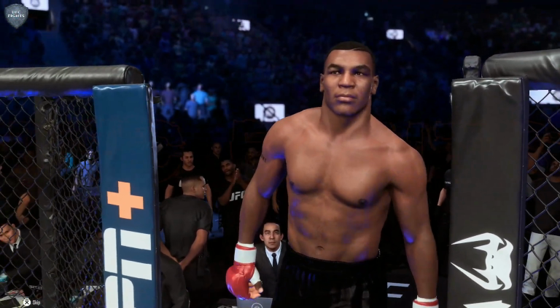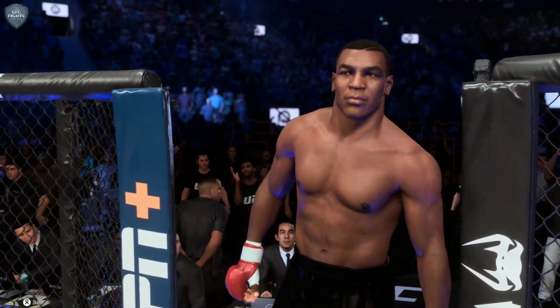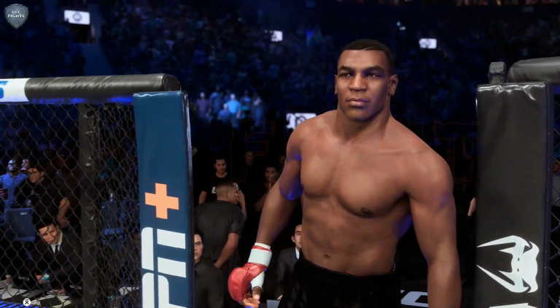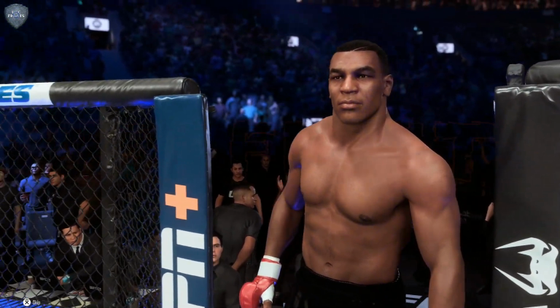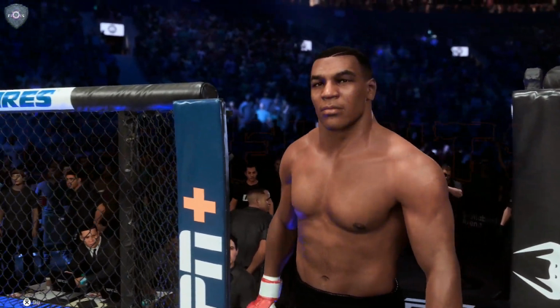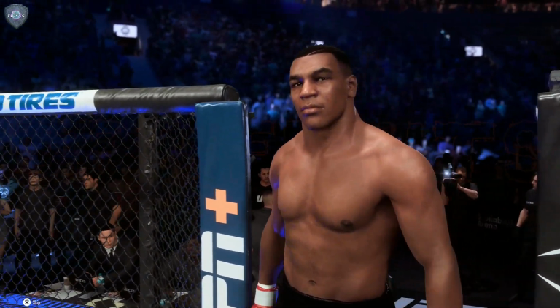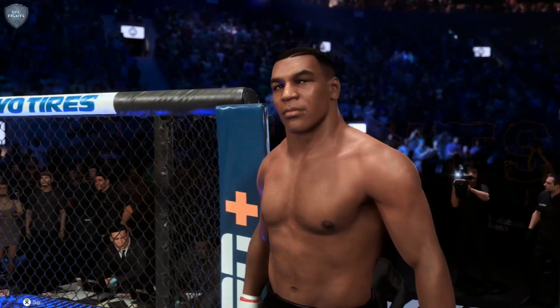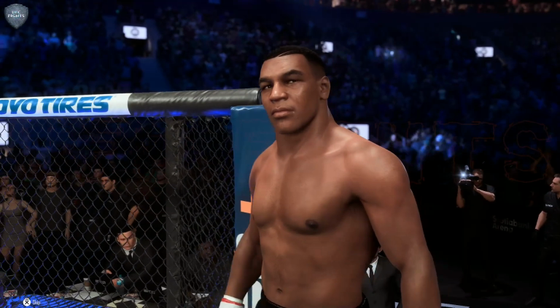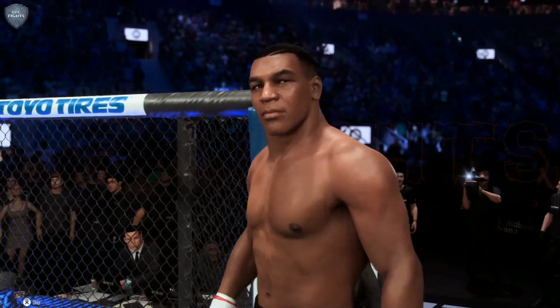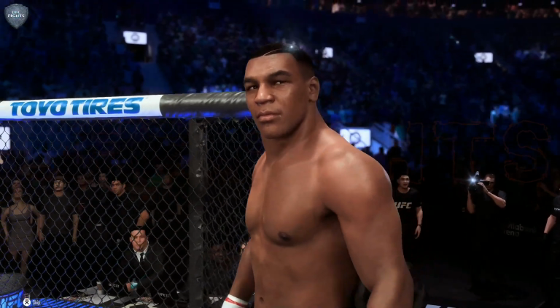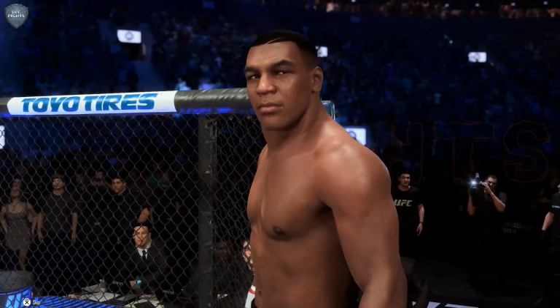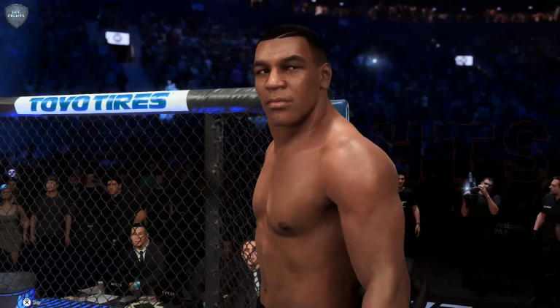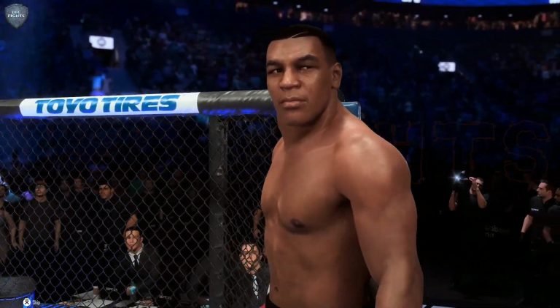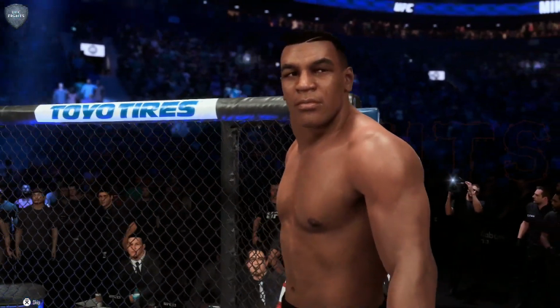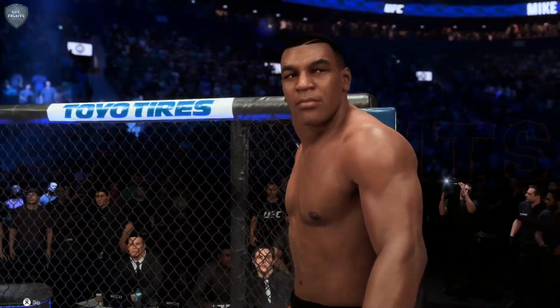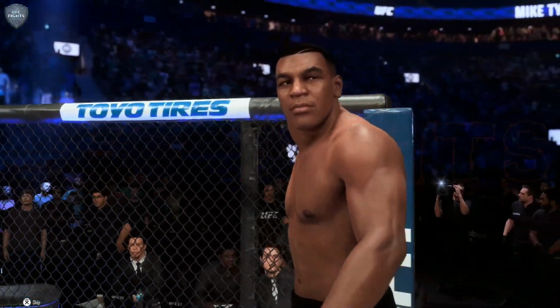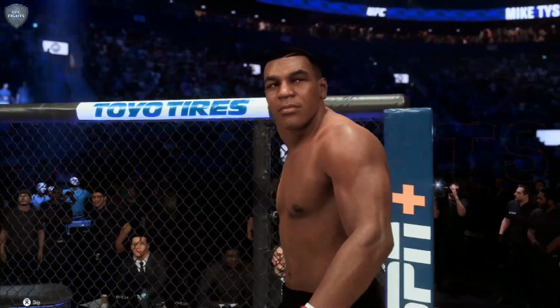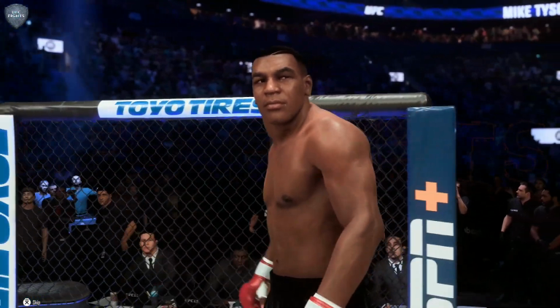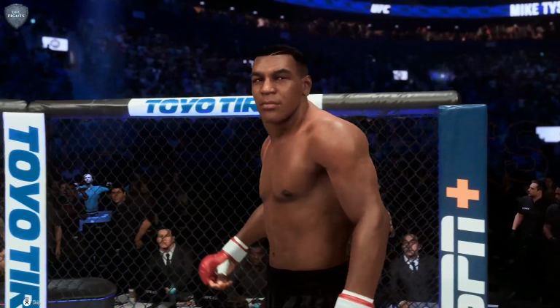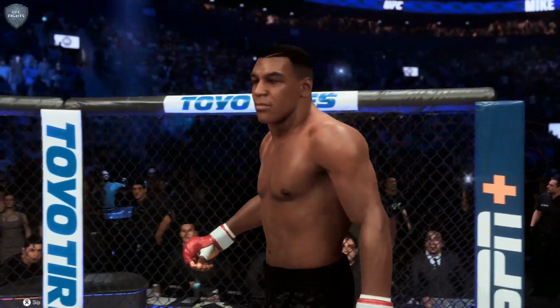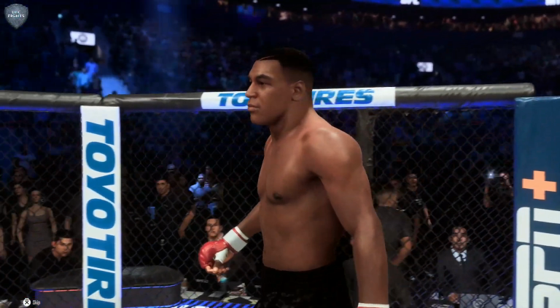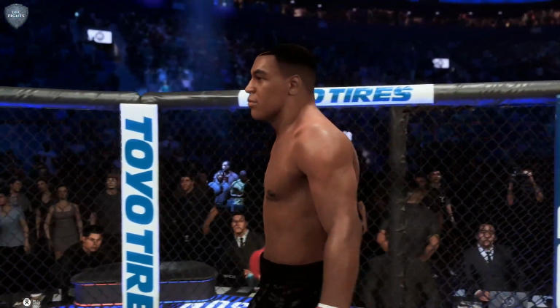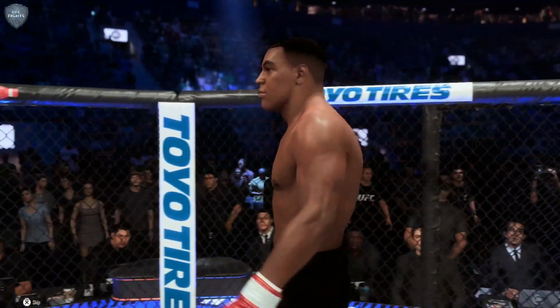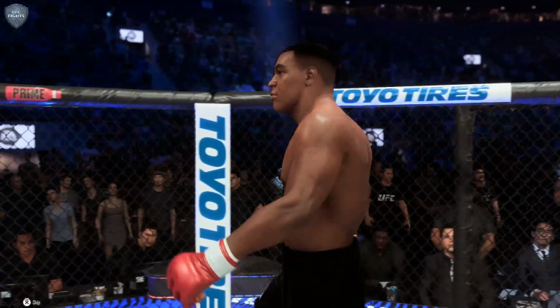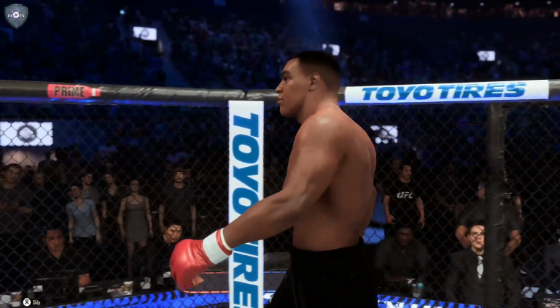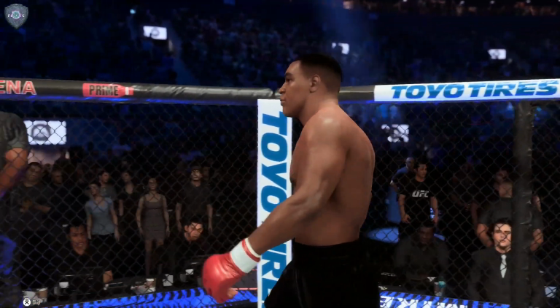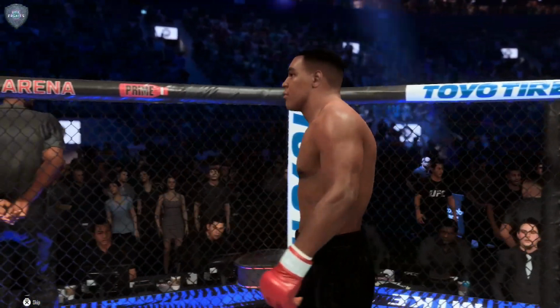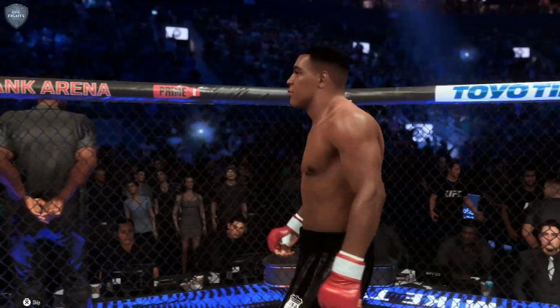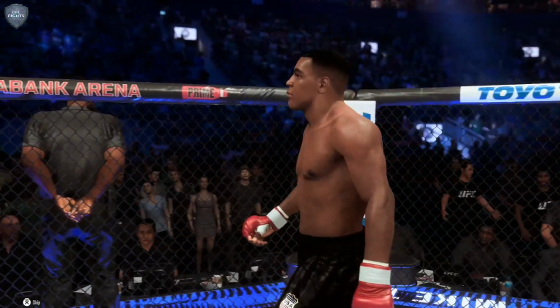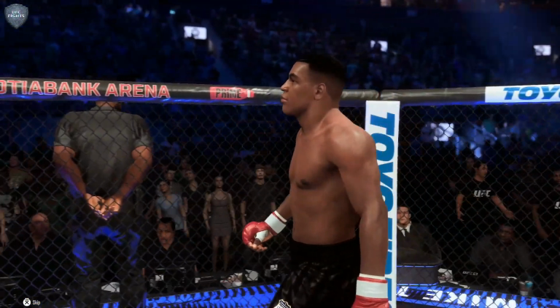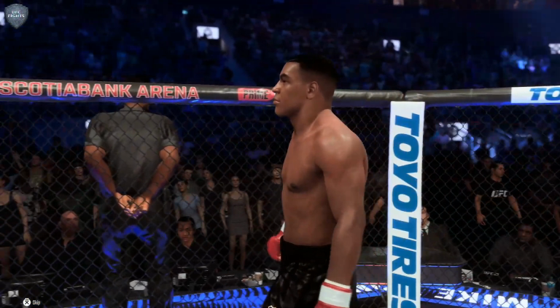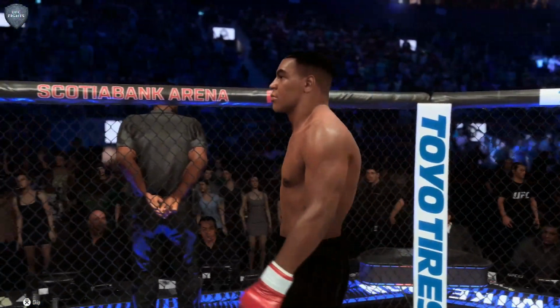Mike Tyson steps inside the octagon. Tyson is ready to fight tonight.